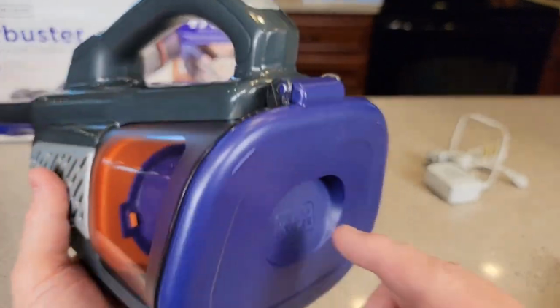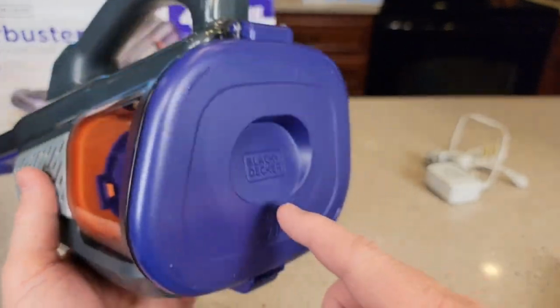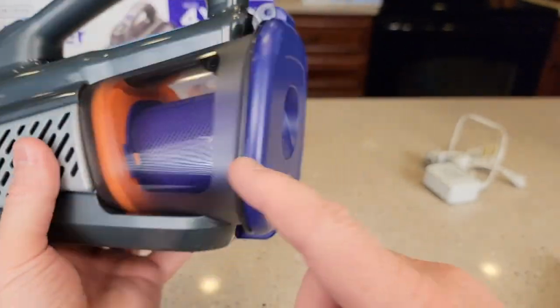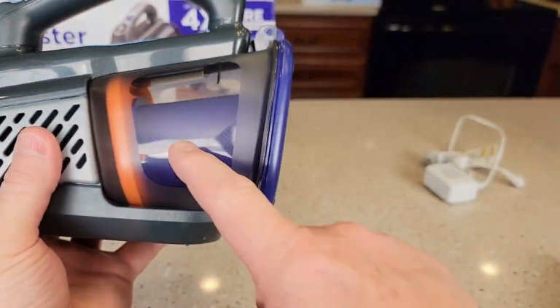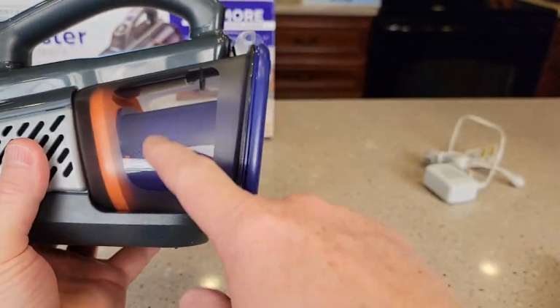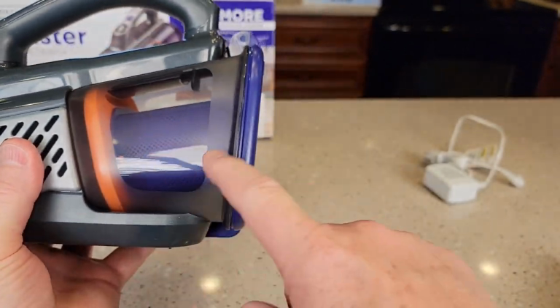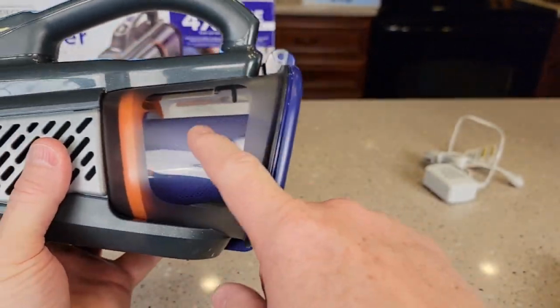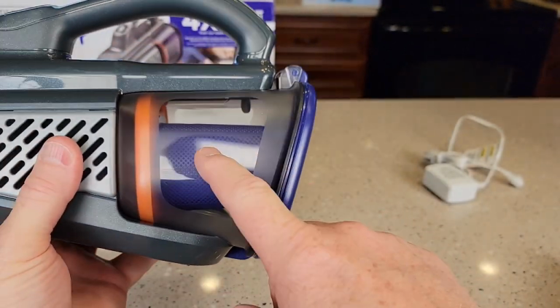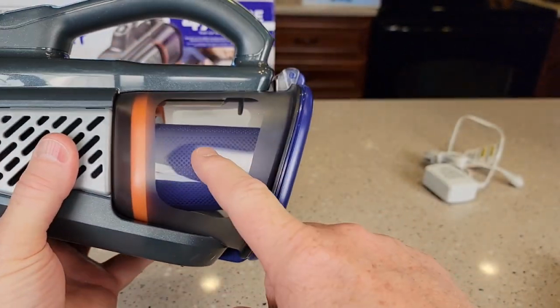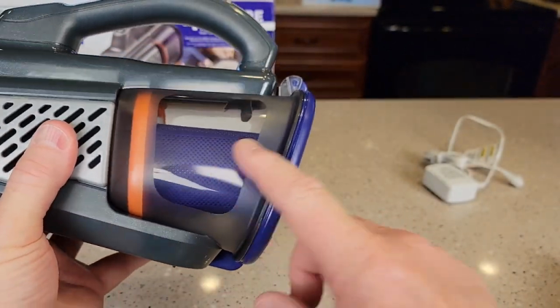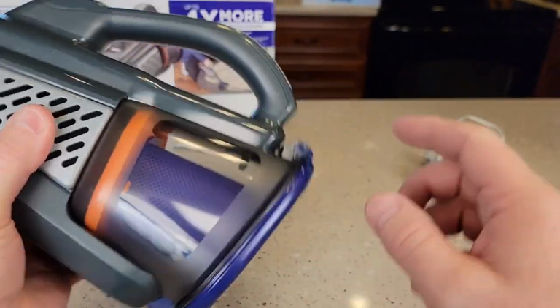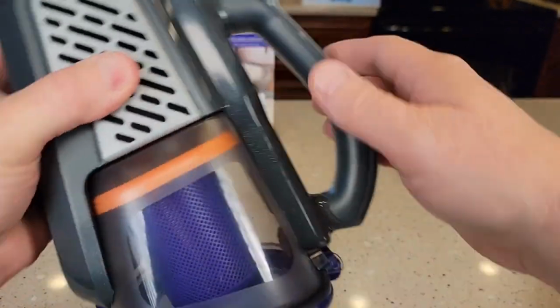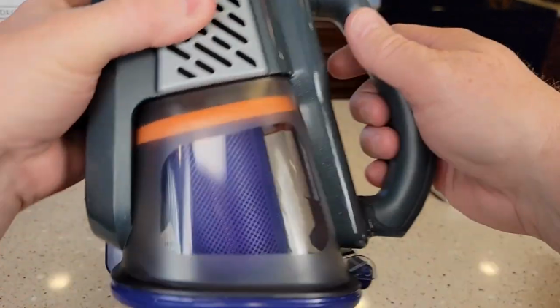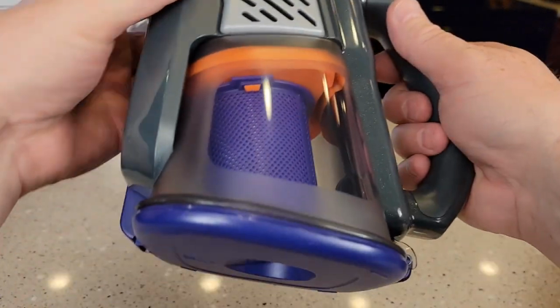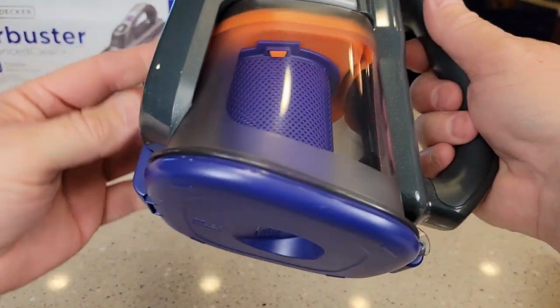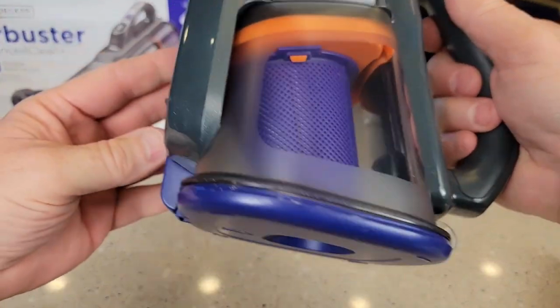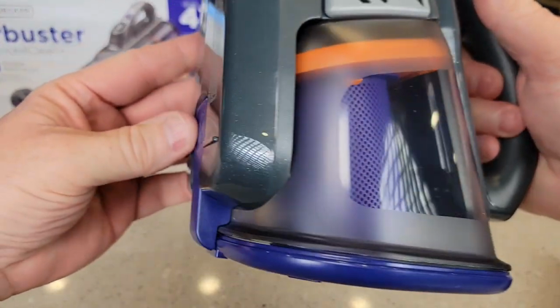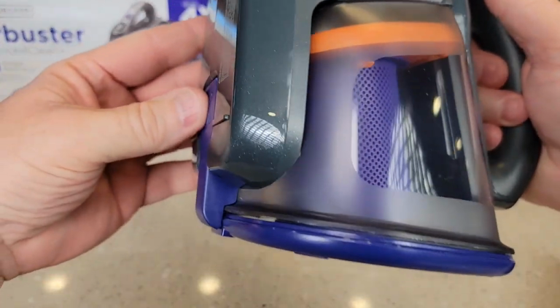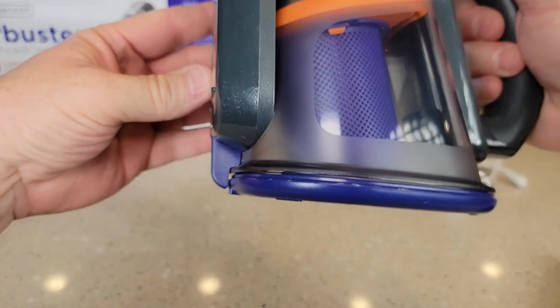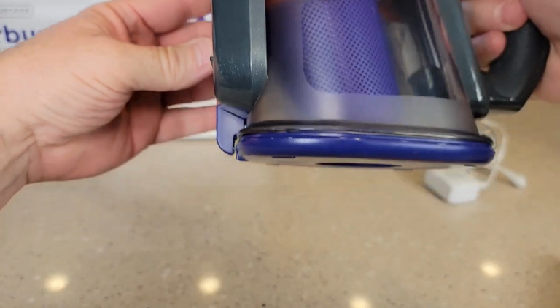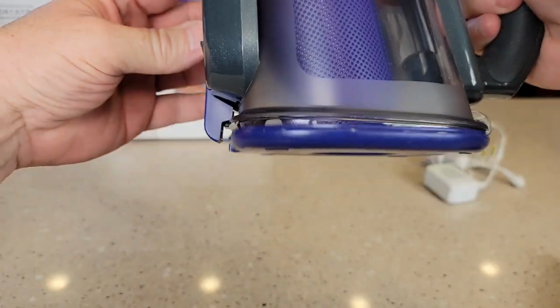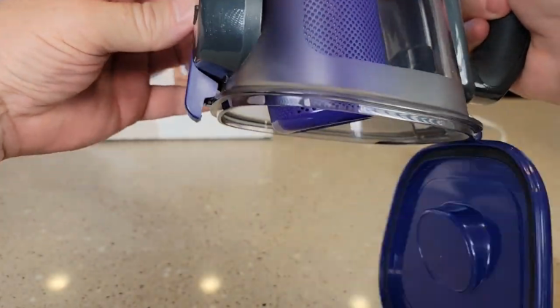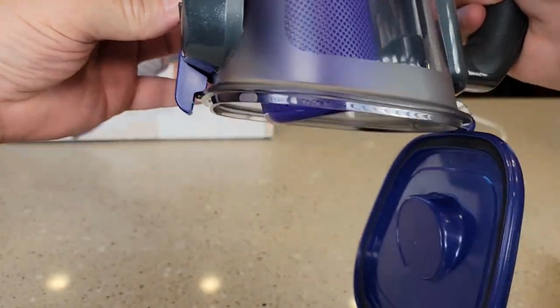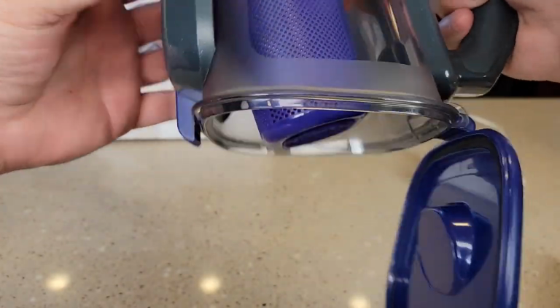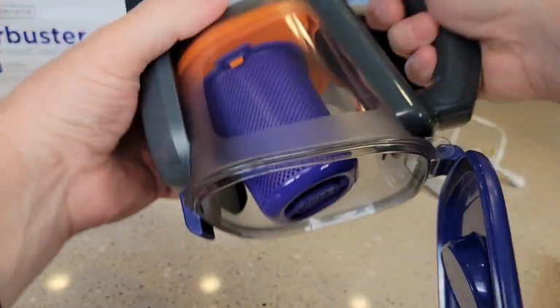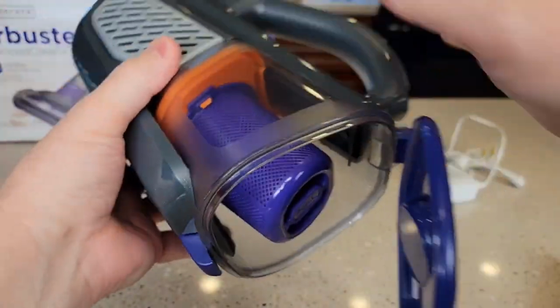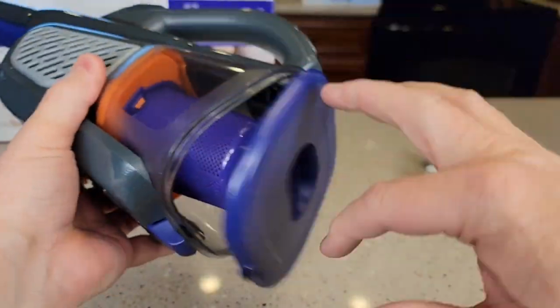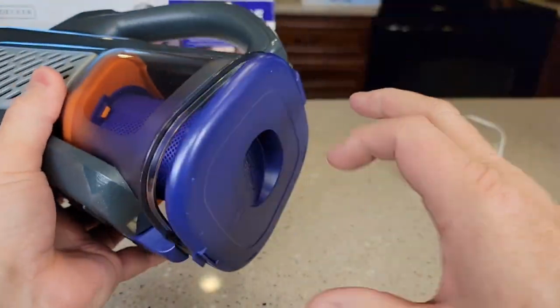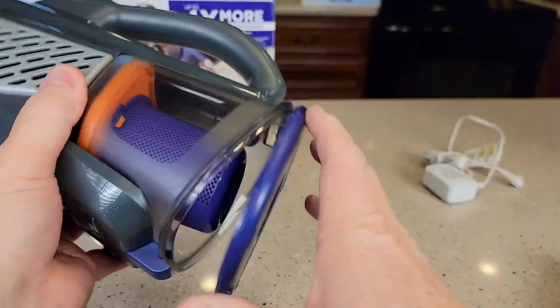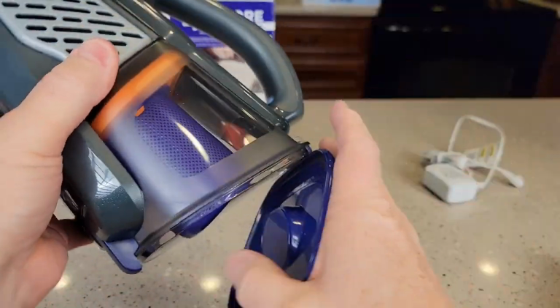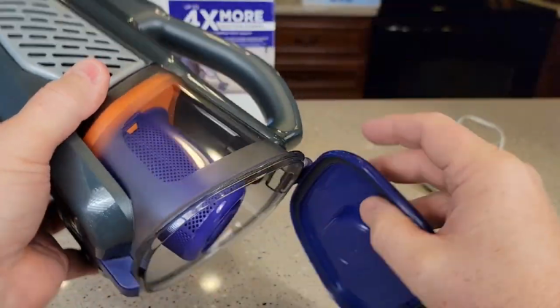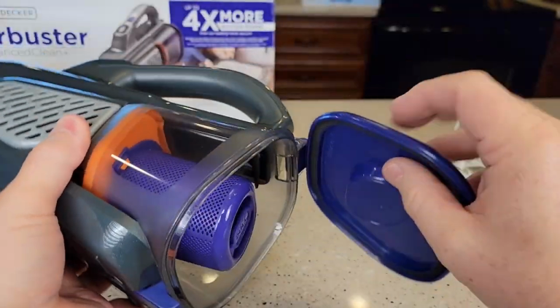Around back, this is where all the dirt is going to go. You take this over to the trash can, press this button, and everything is going to come out.